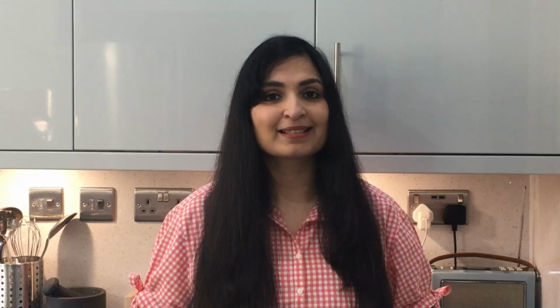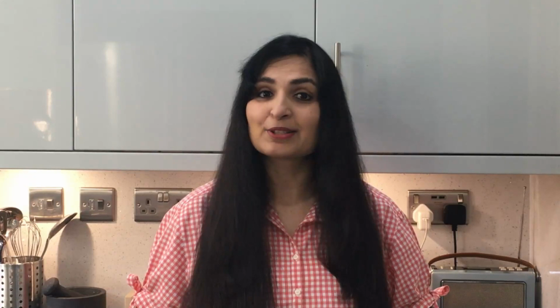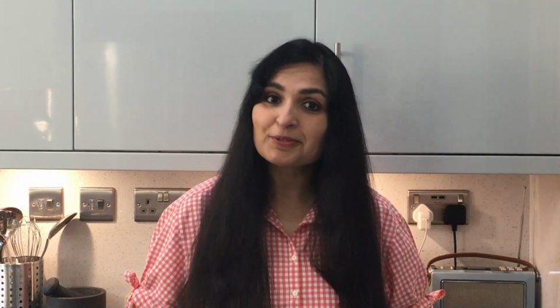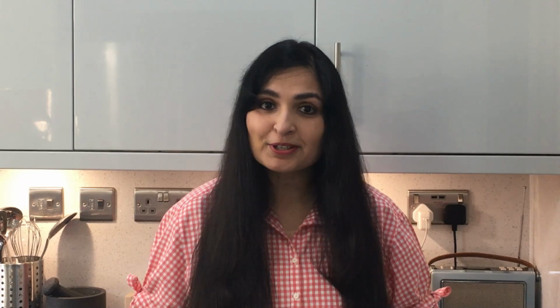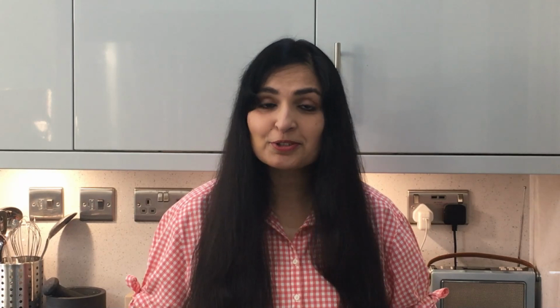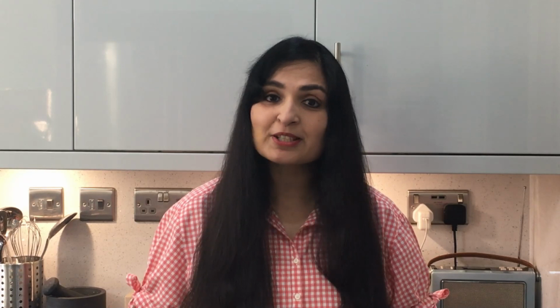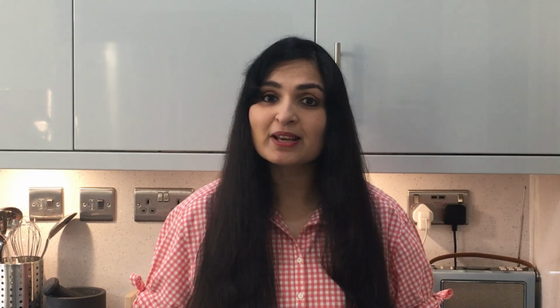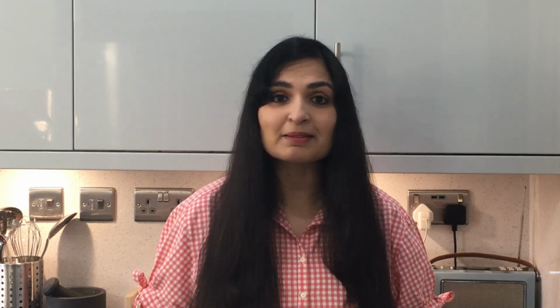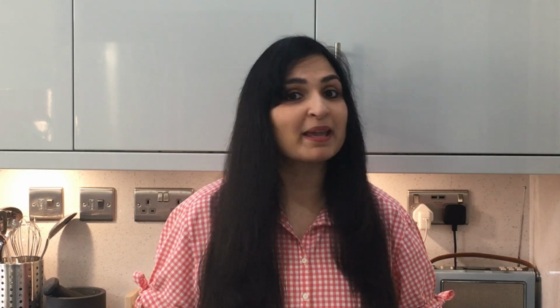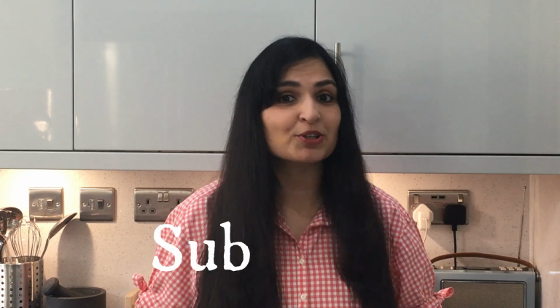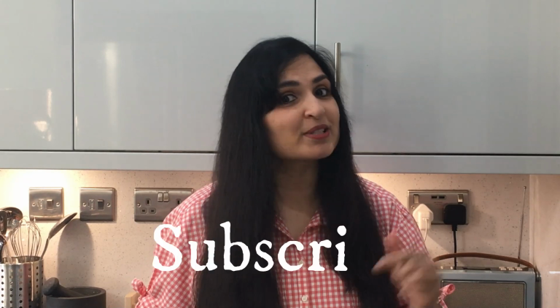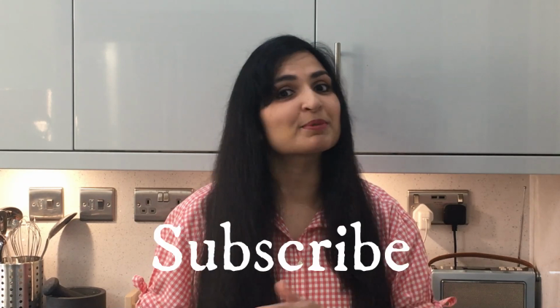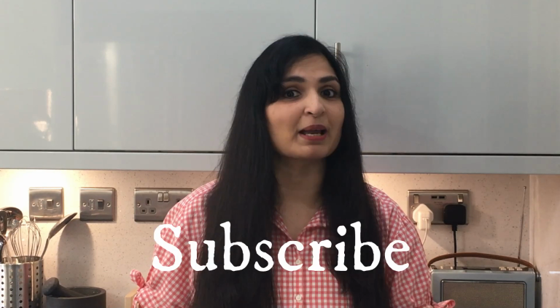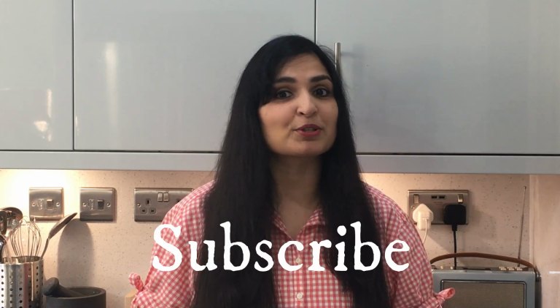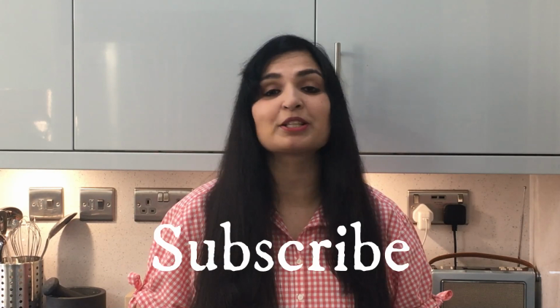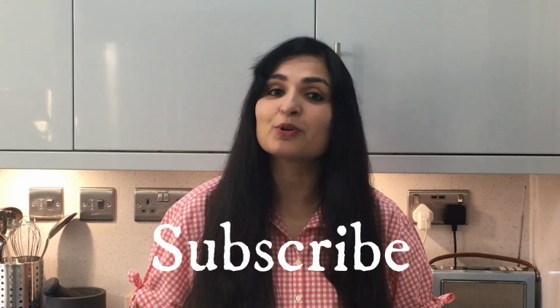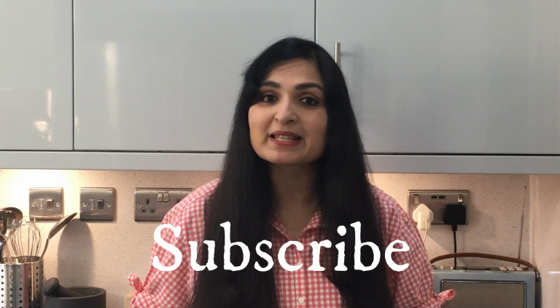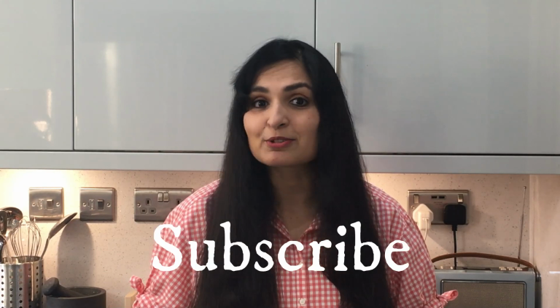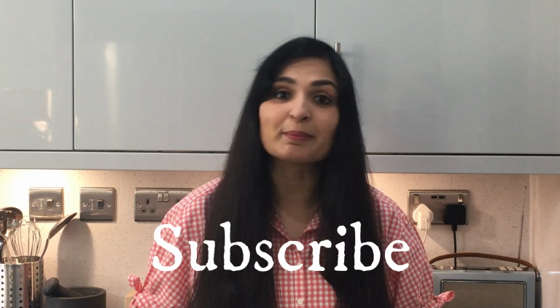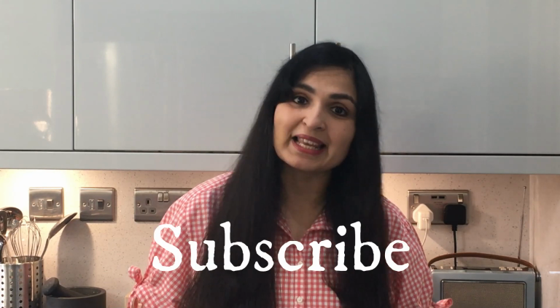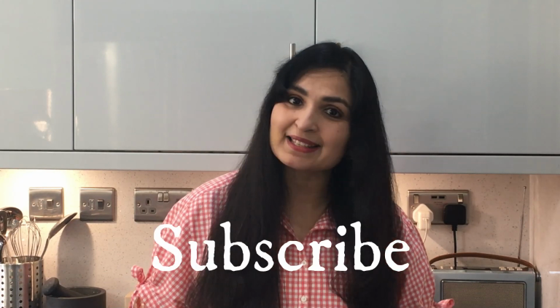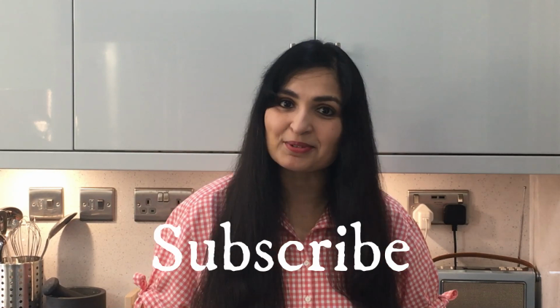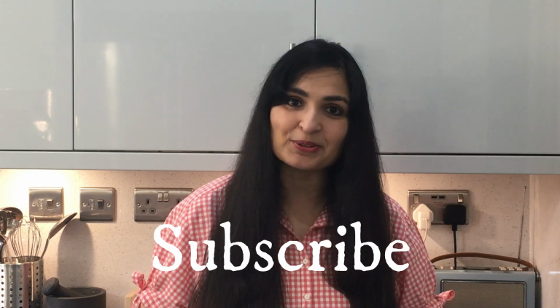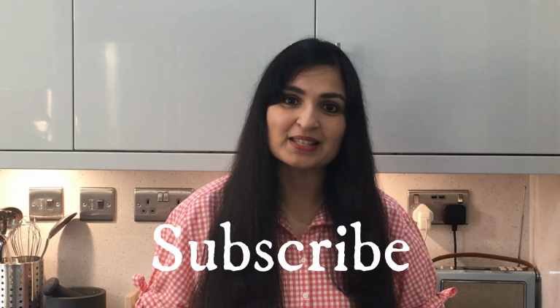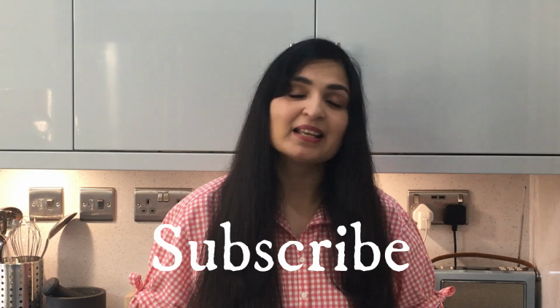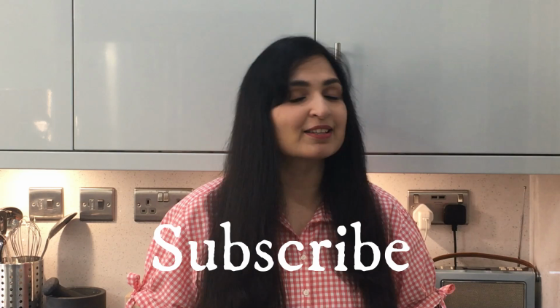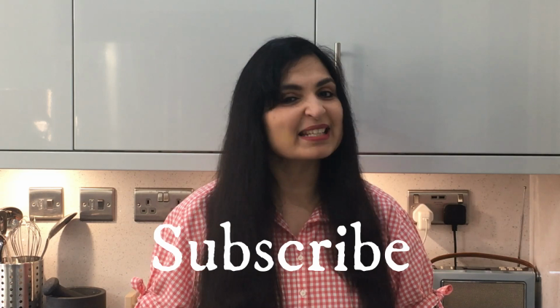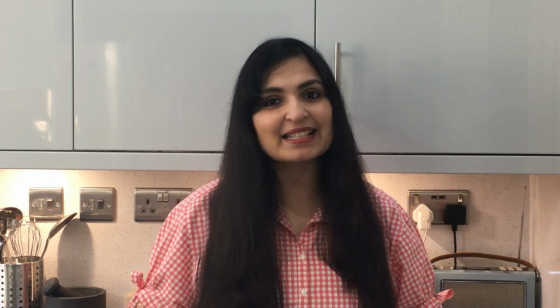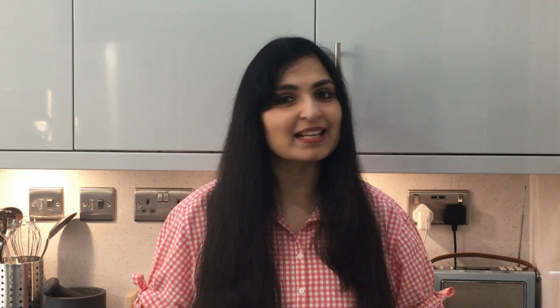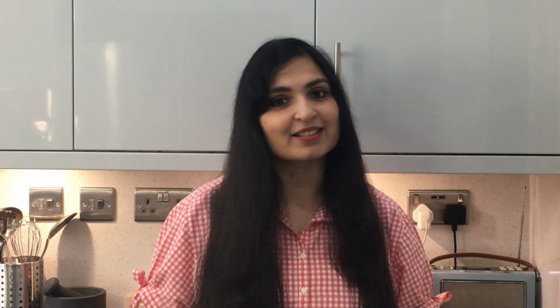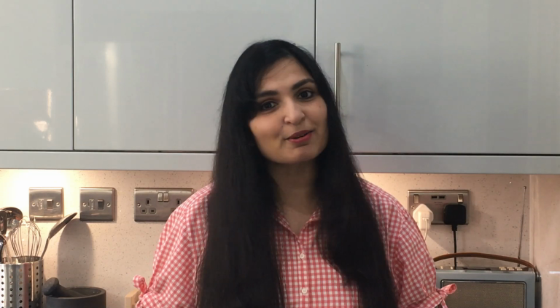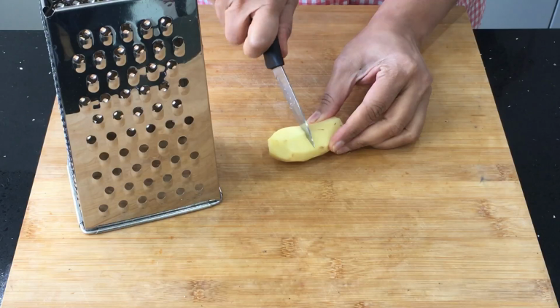If you're new to my channel, make sure you subscribe so that you won't miss out on my latest videos. So let's get started, shall we?